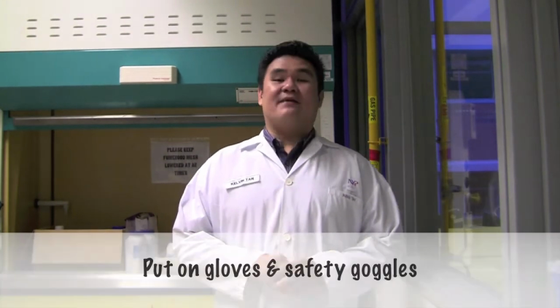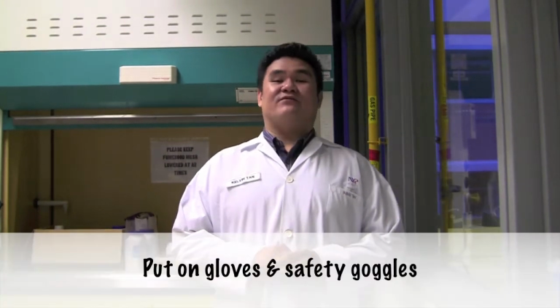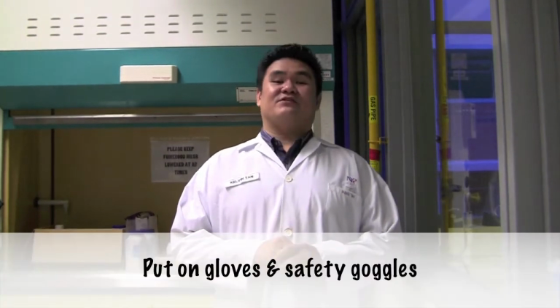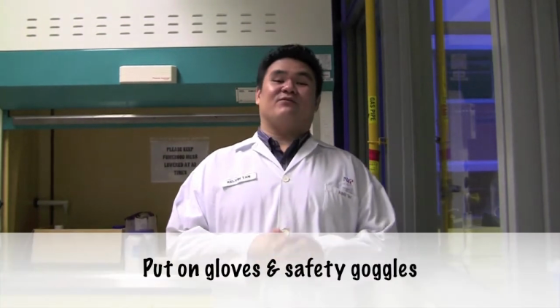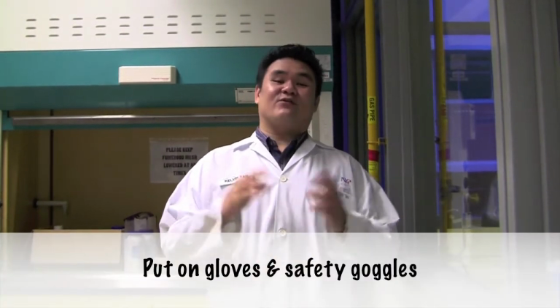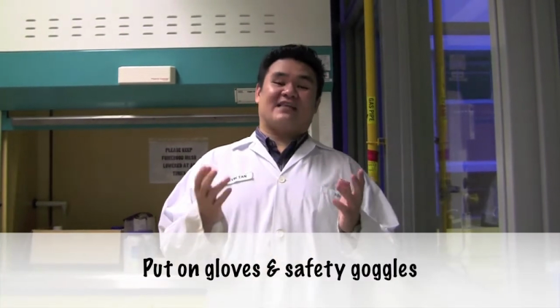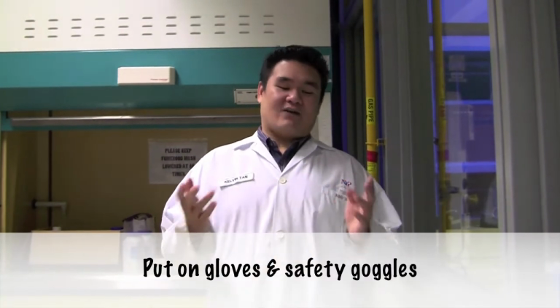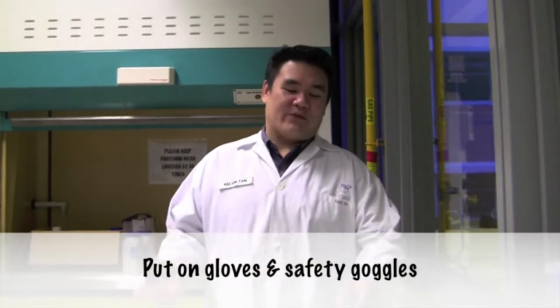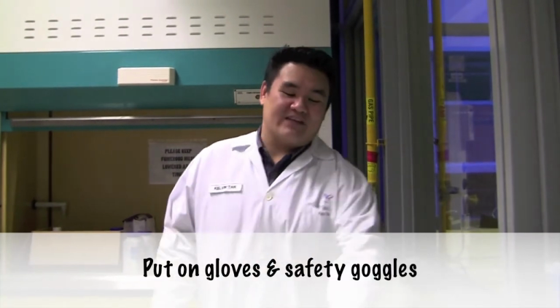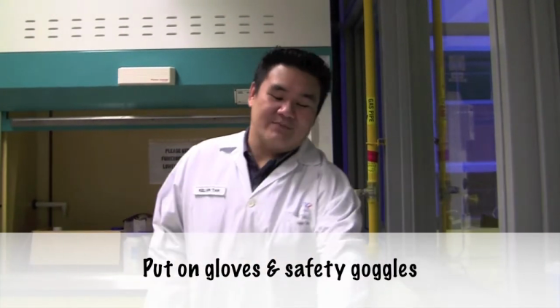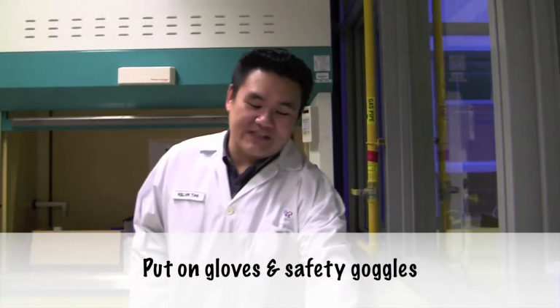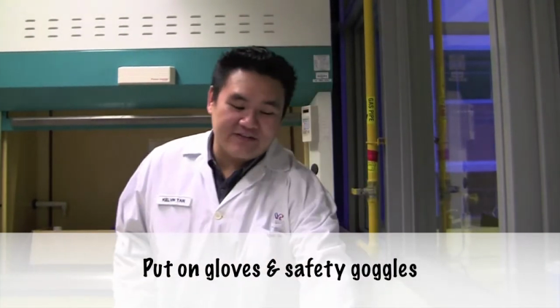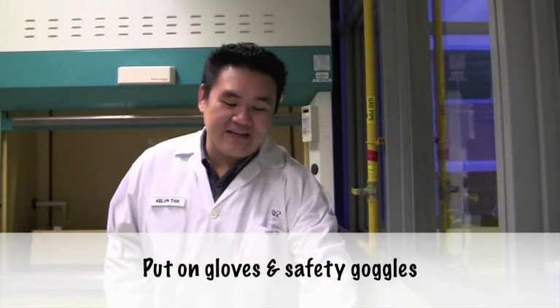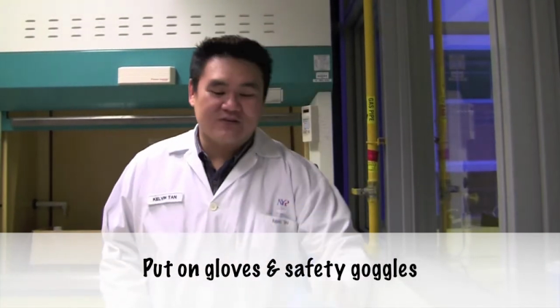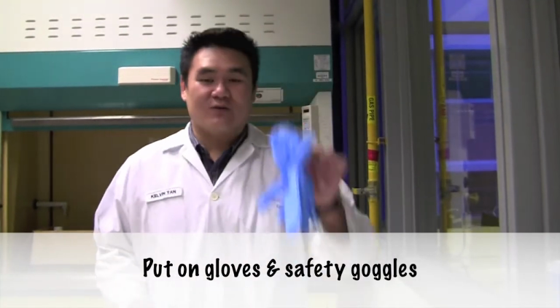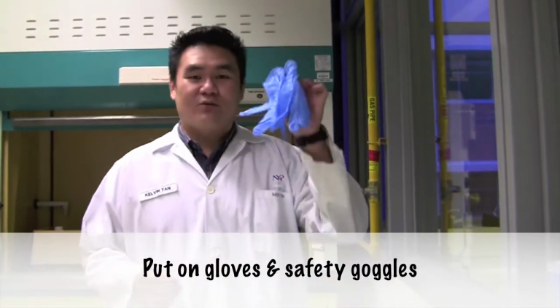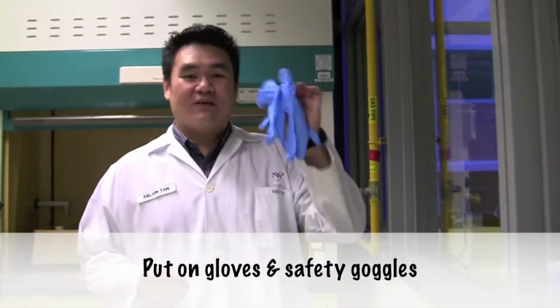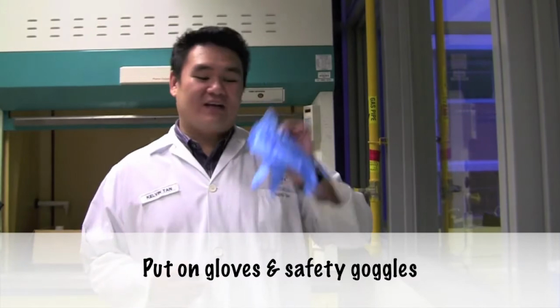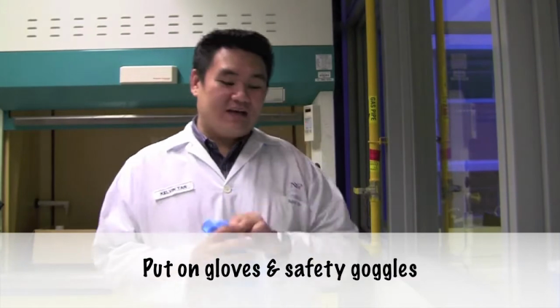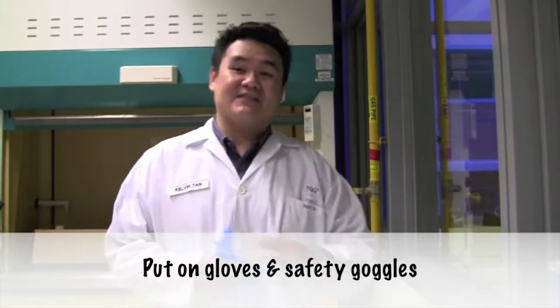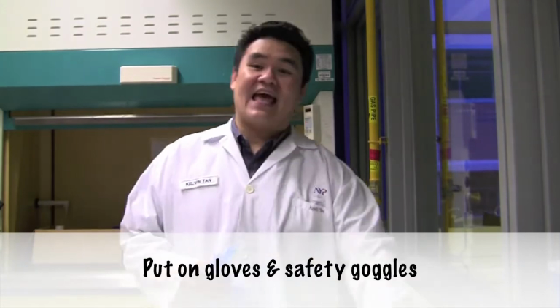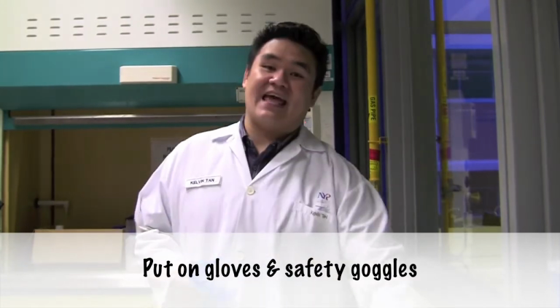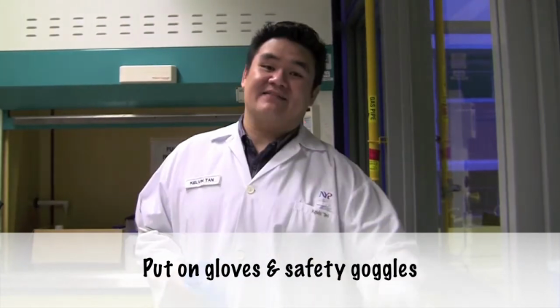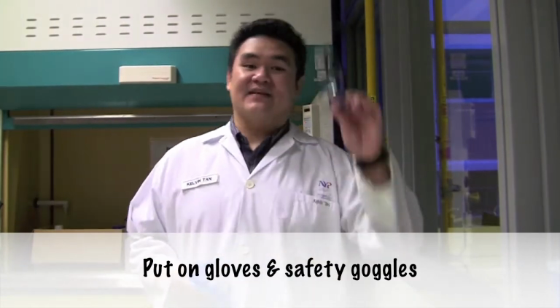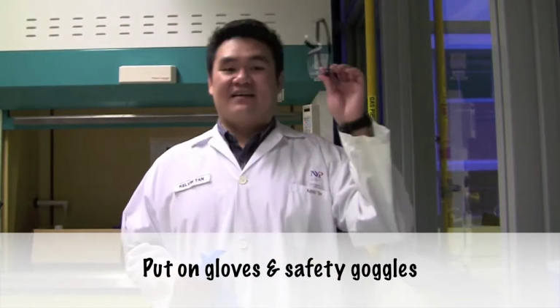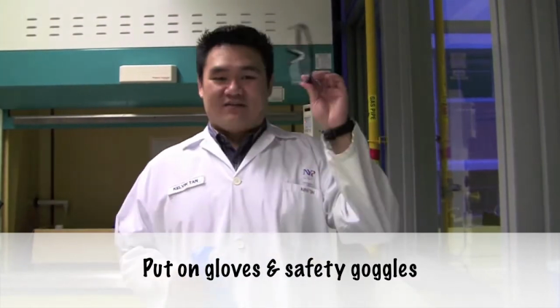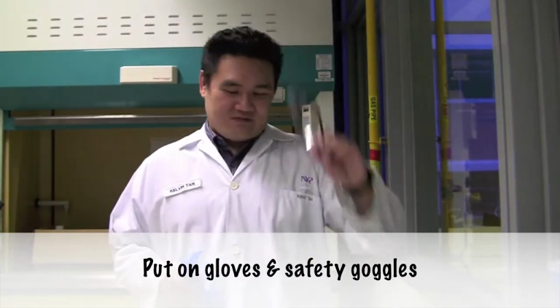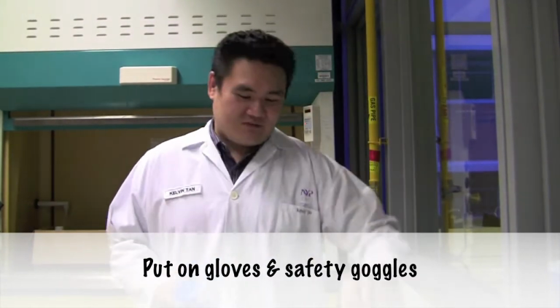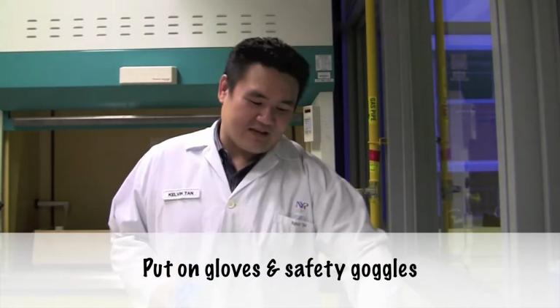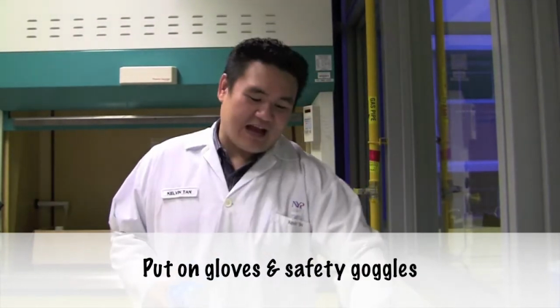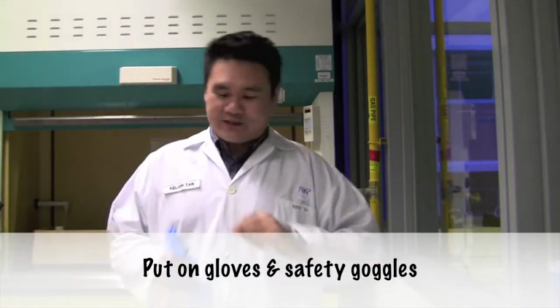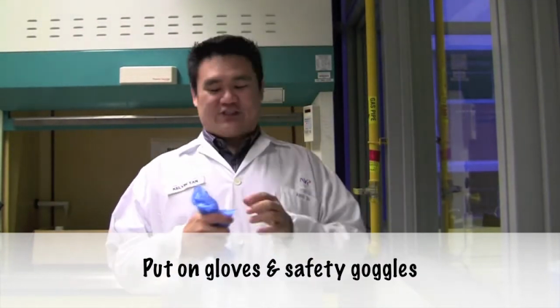First, before you start, always think about safety, so put on gloves and eye protection.